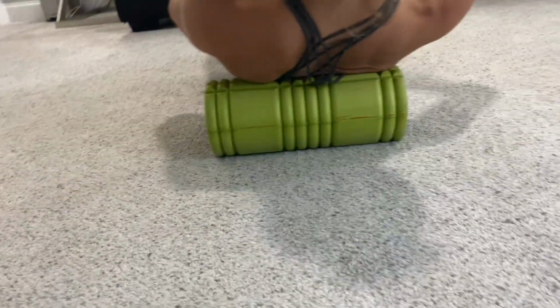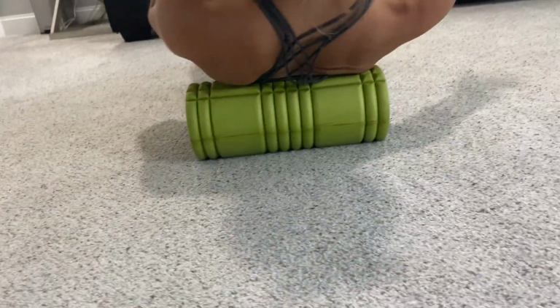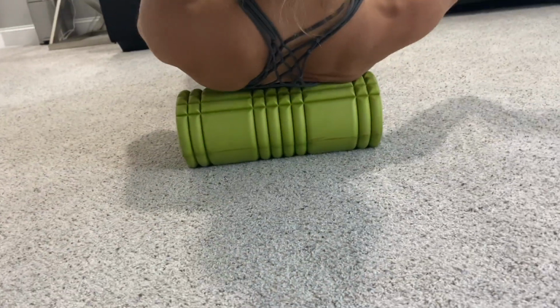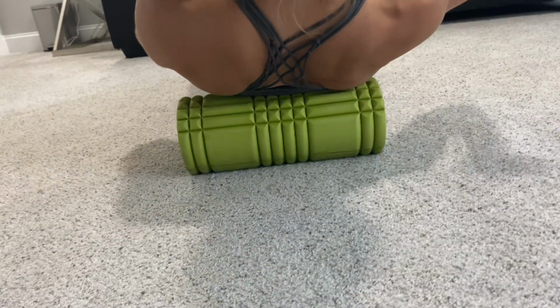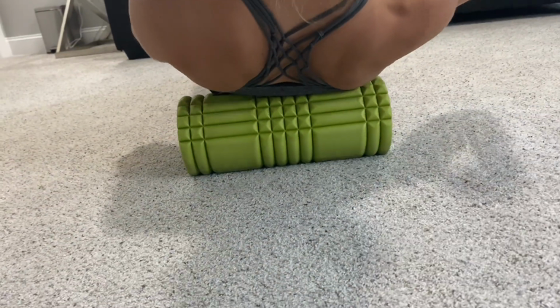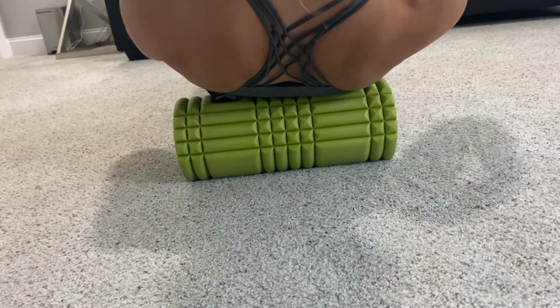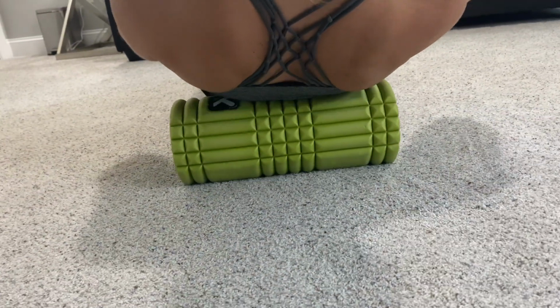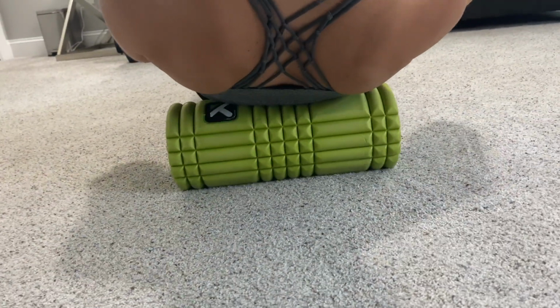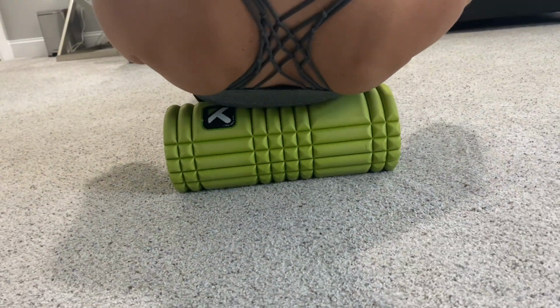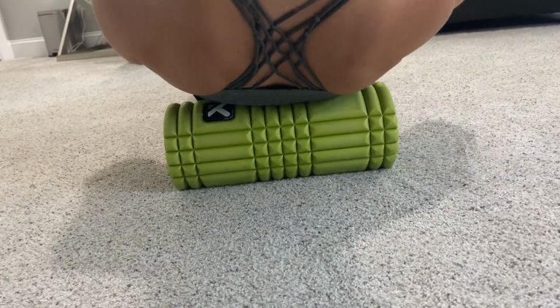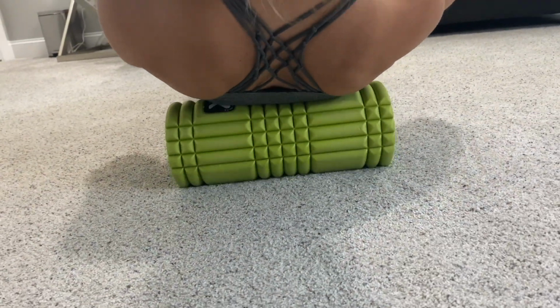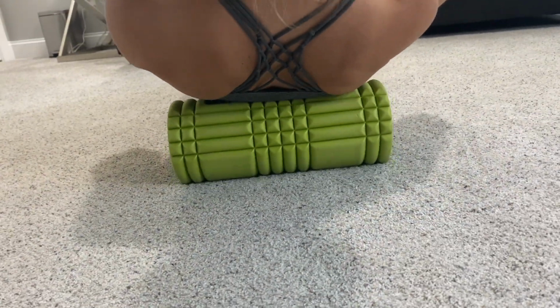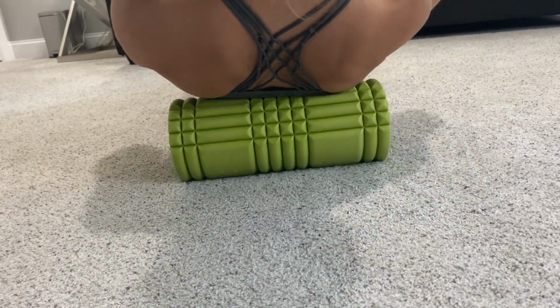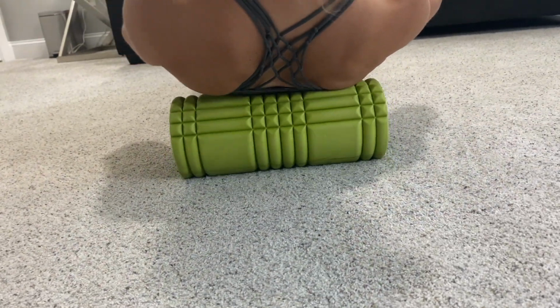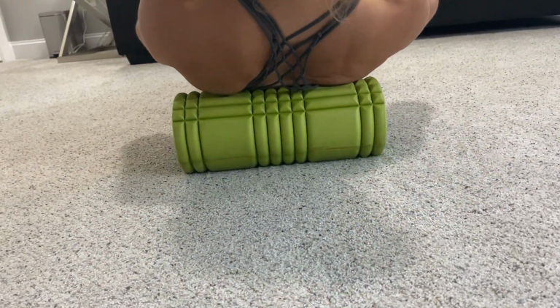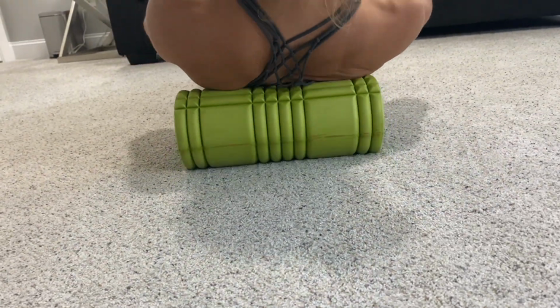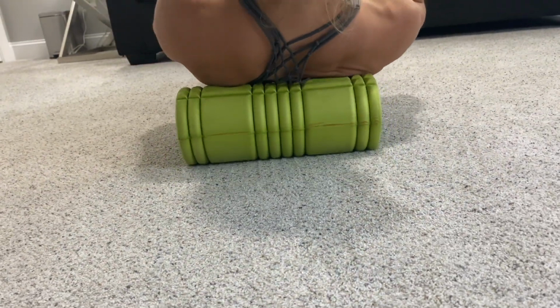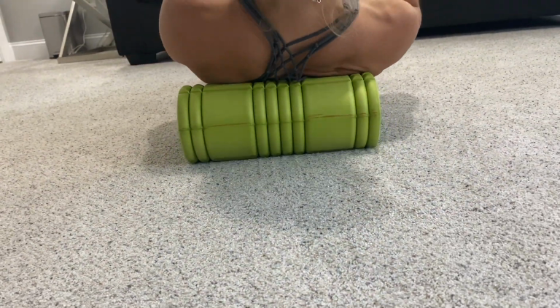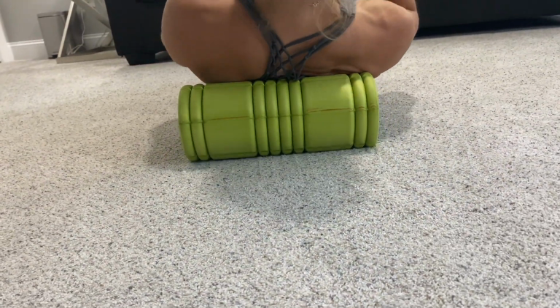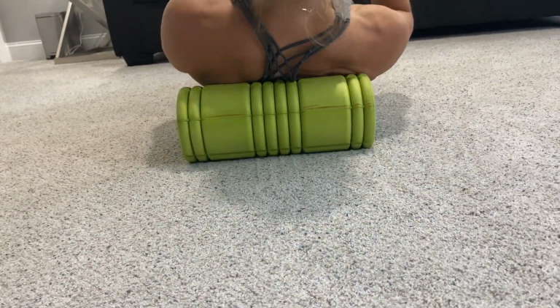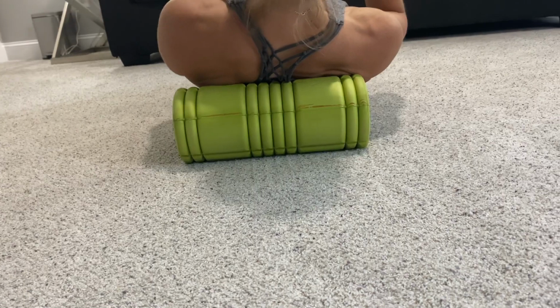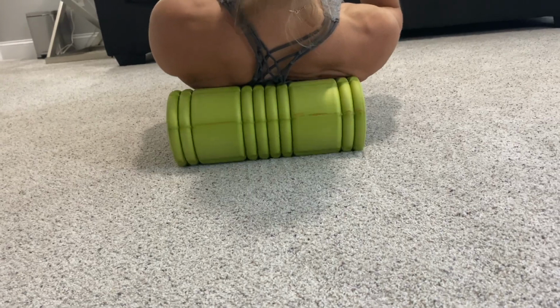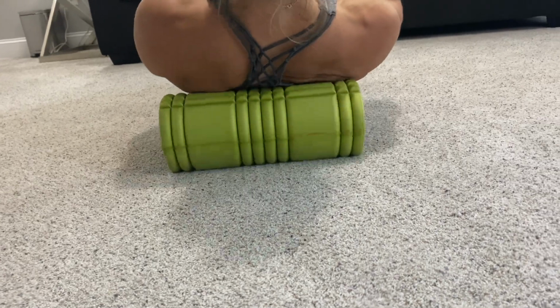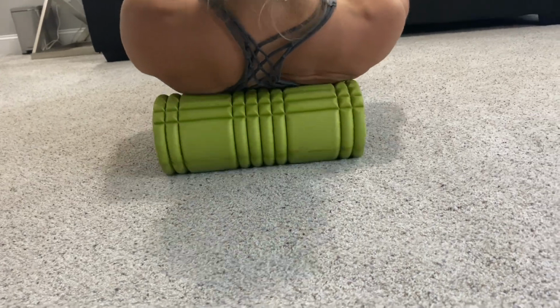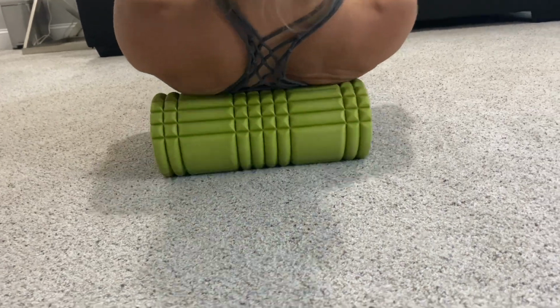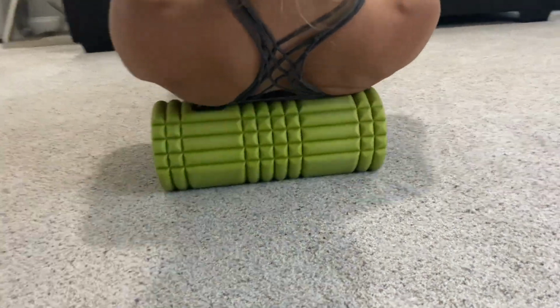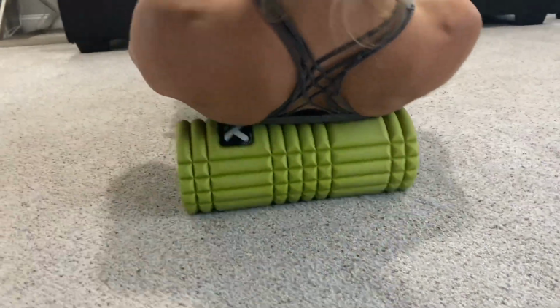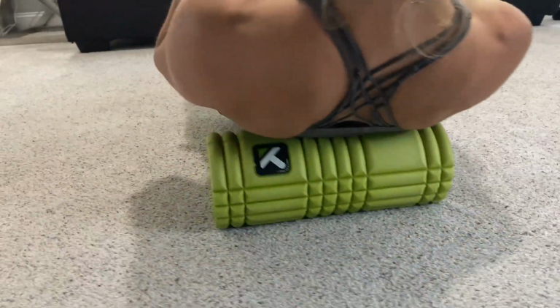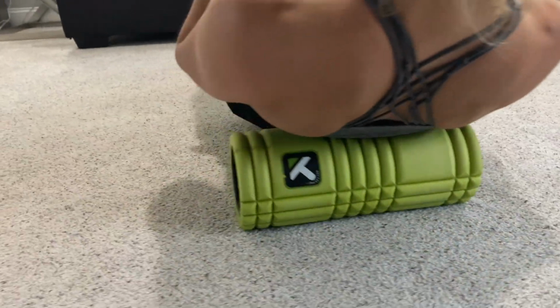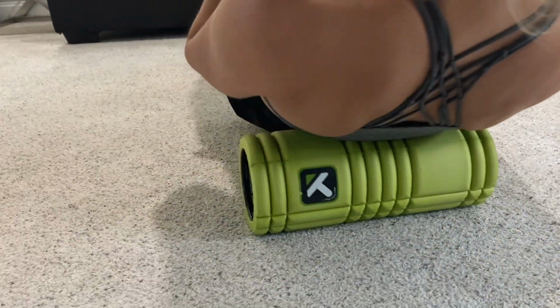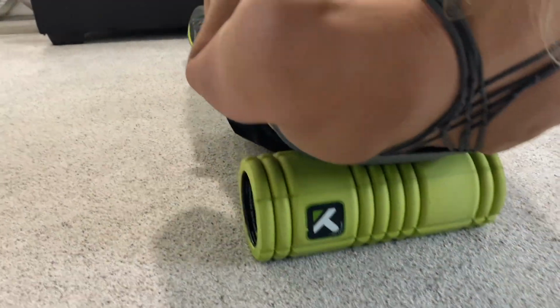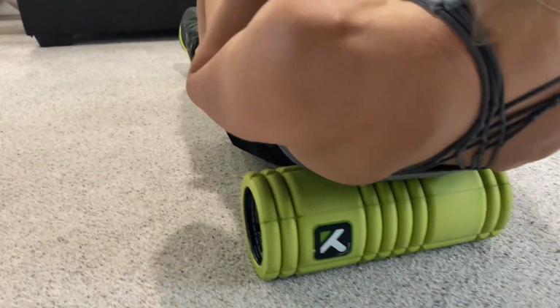This roller is definitely on the firmer side, but the grid helps get into all of those little knots, nooks, and crannies.